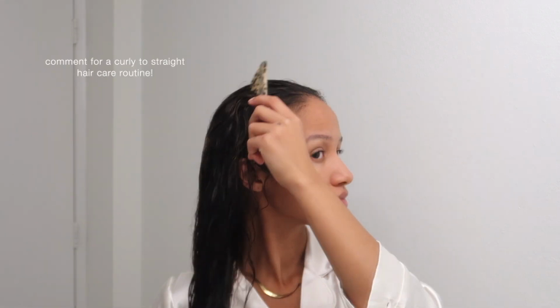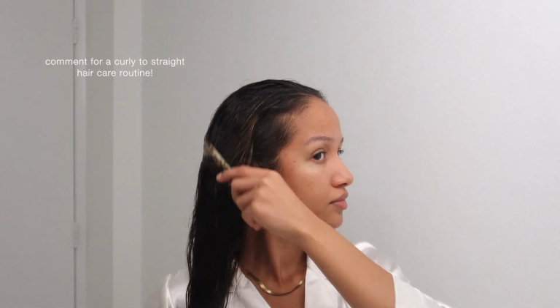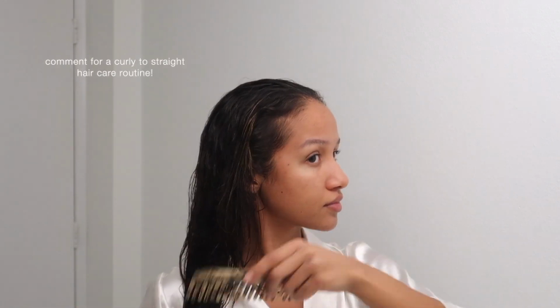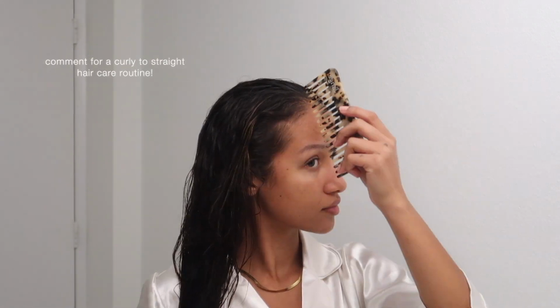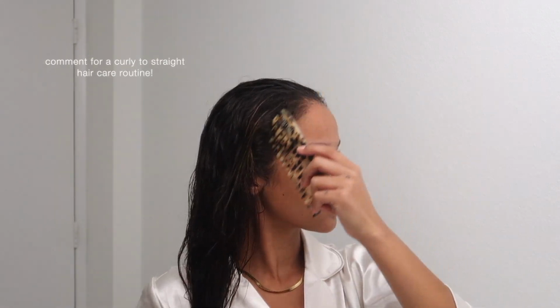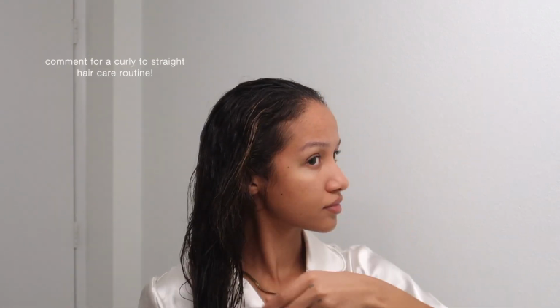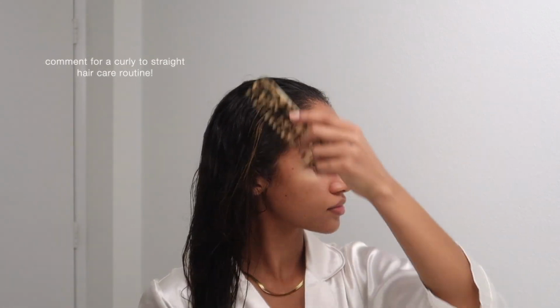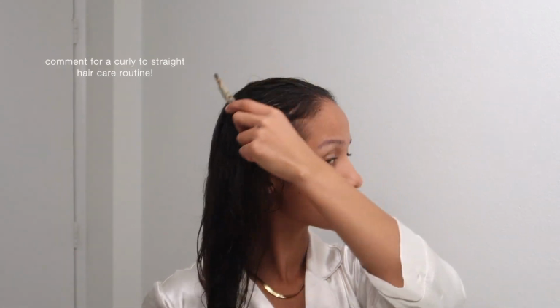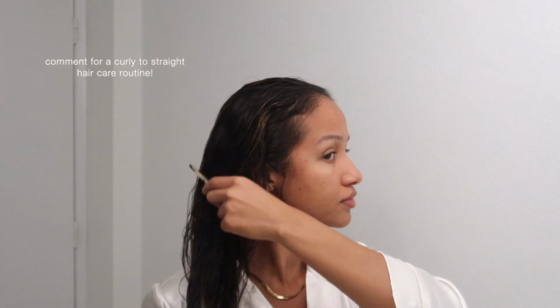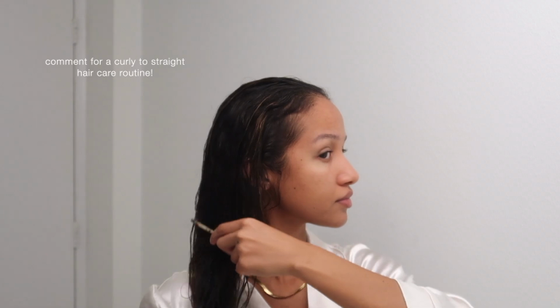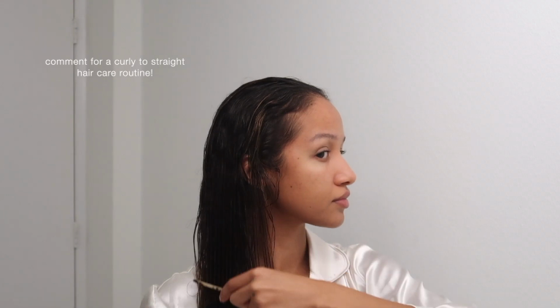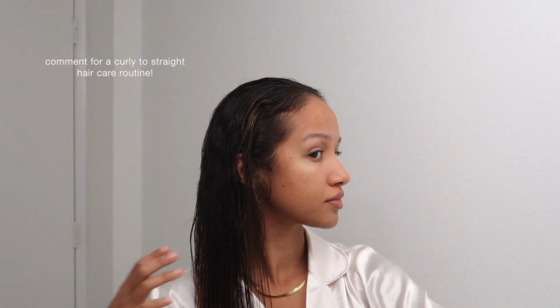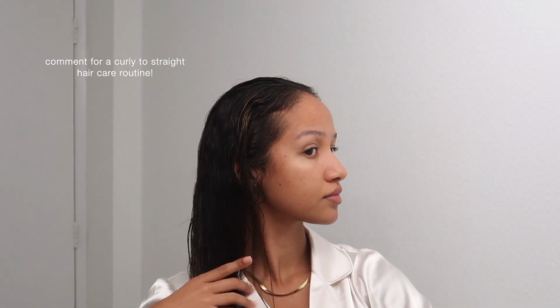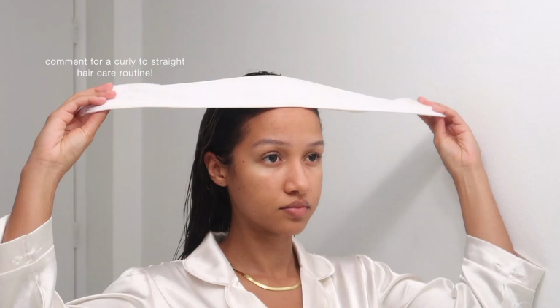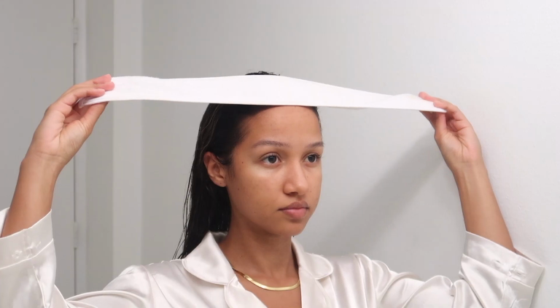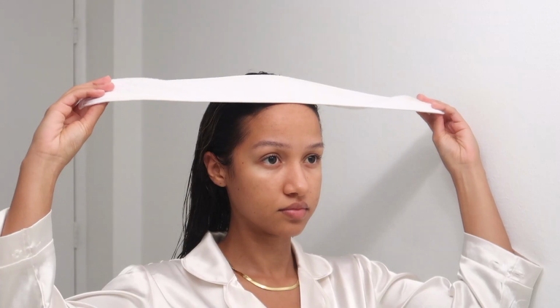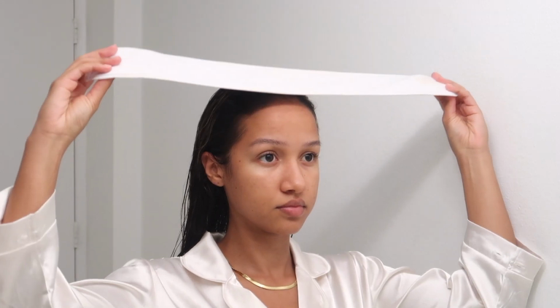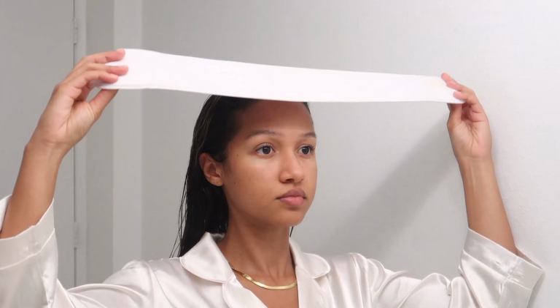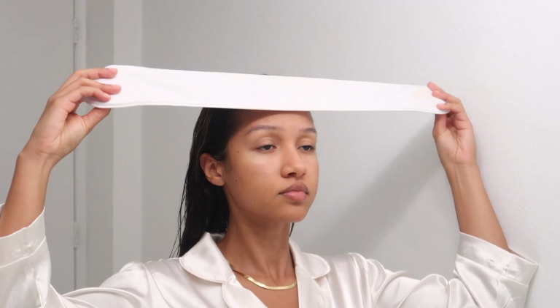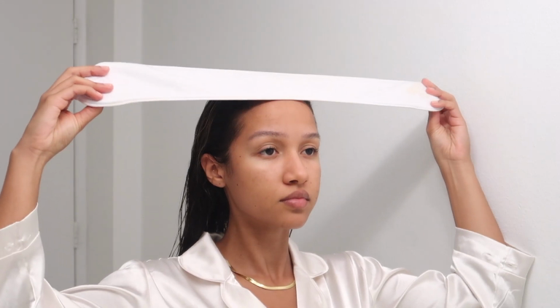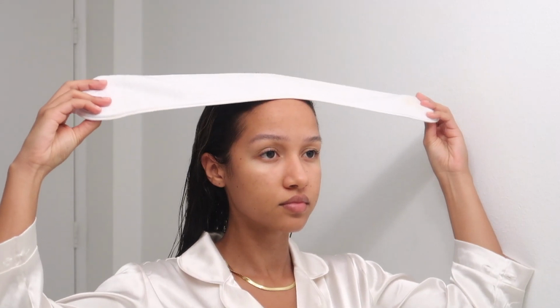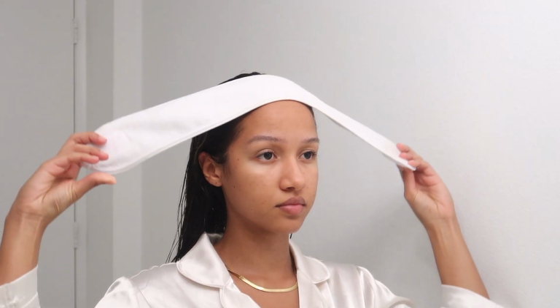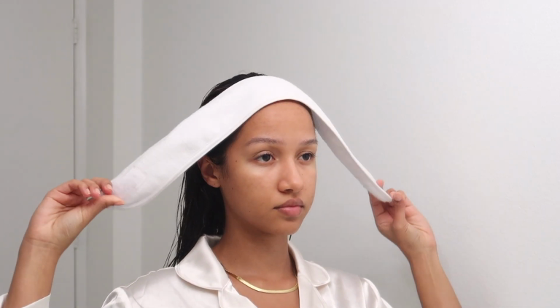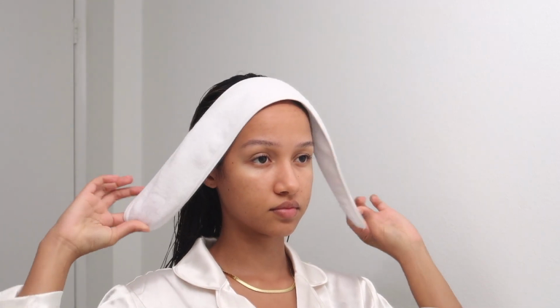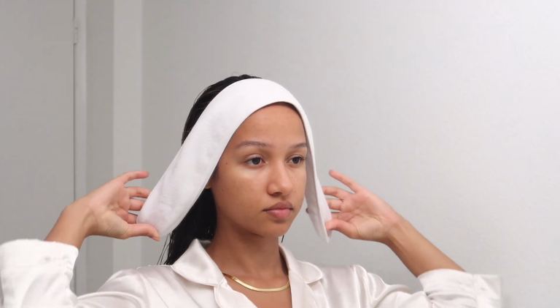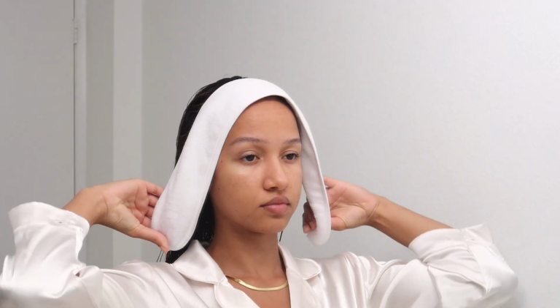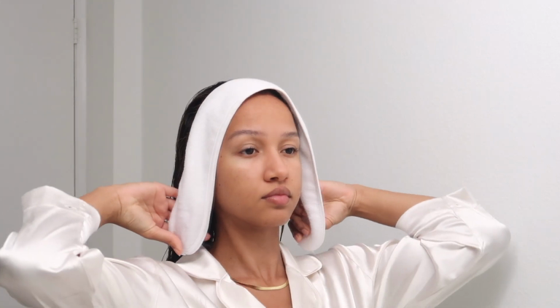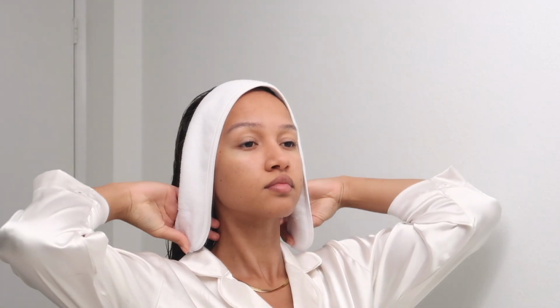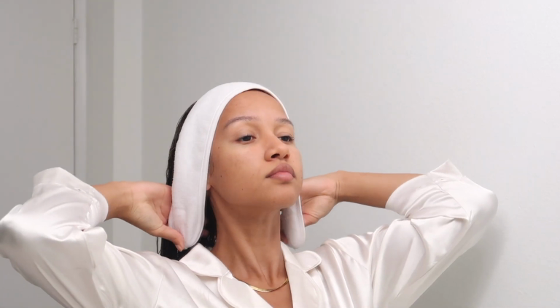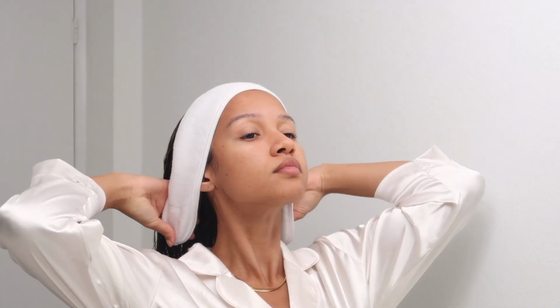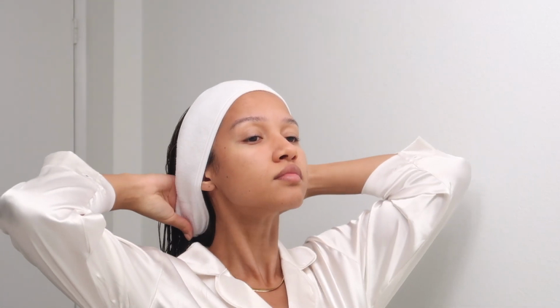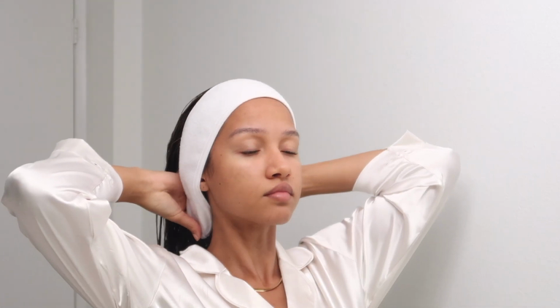Now I'm just detangling my hair without any products and putting on my little towel headband to prepare for skincare later.